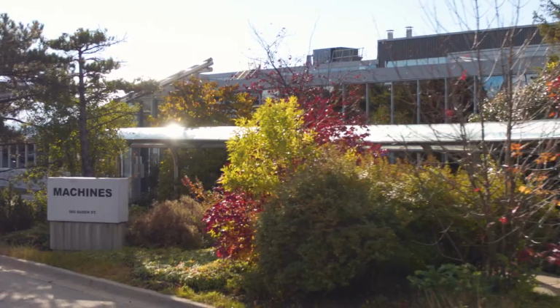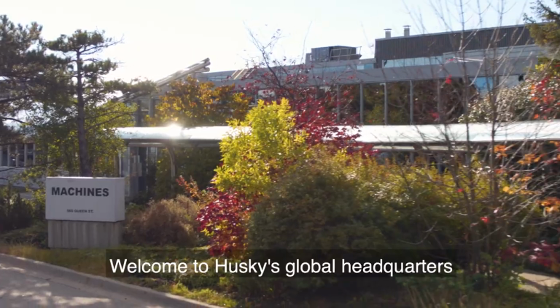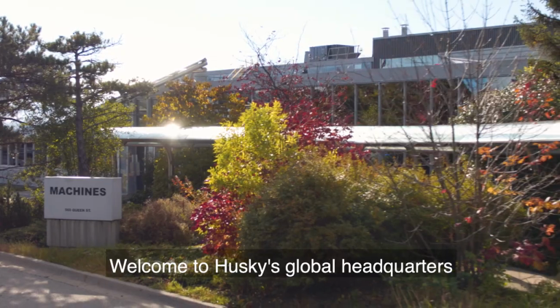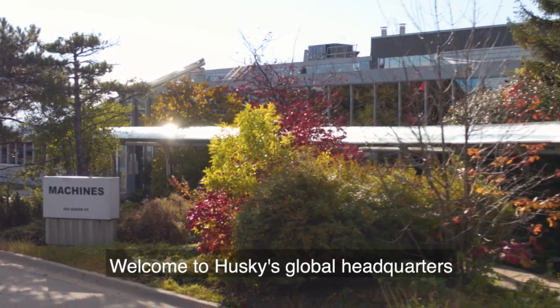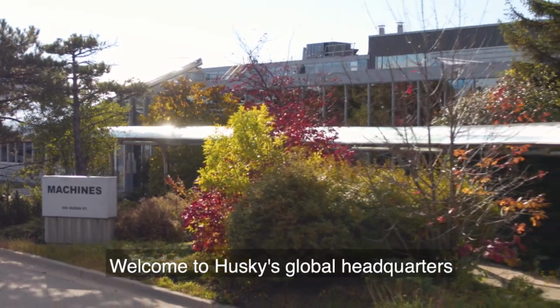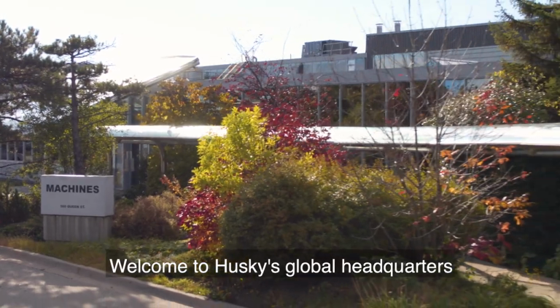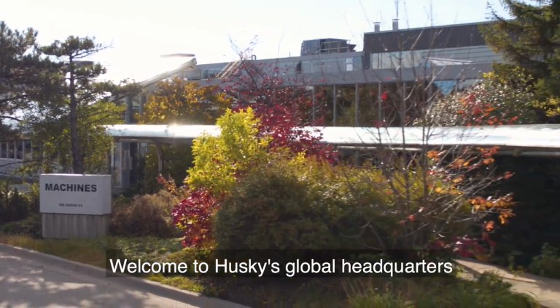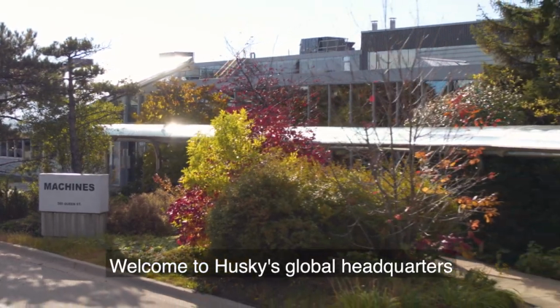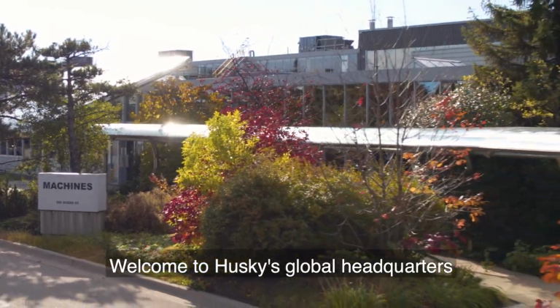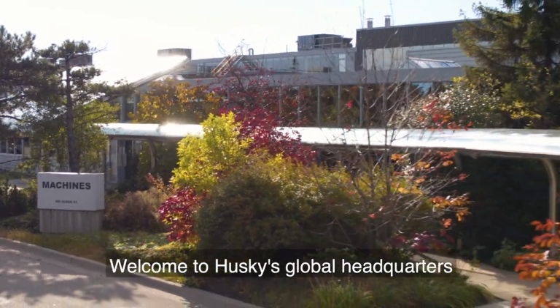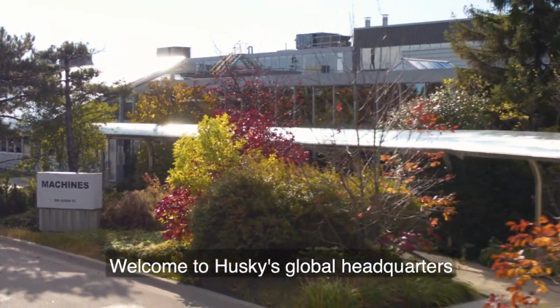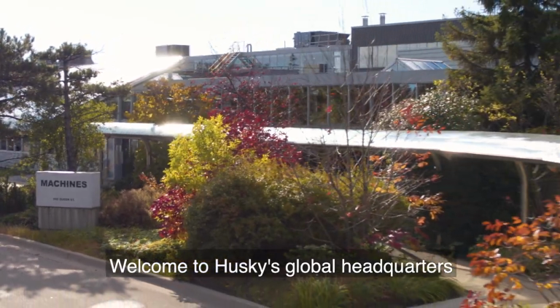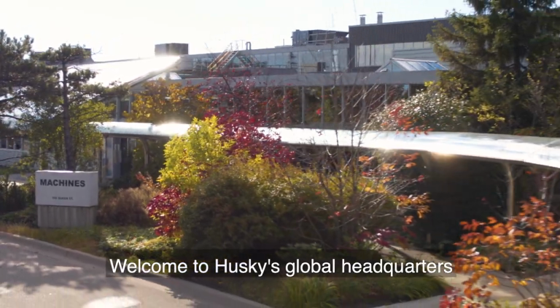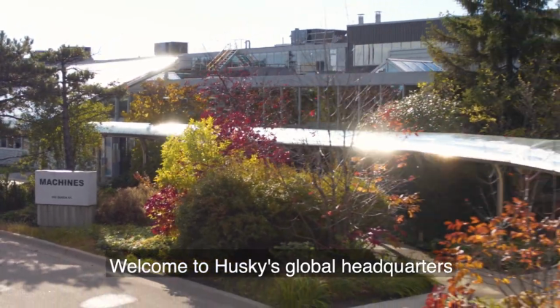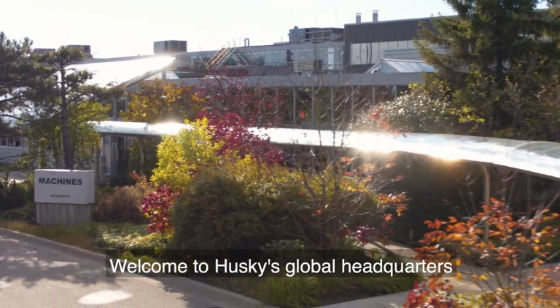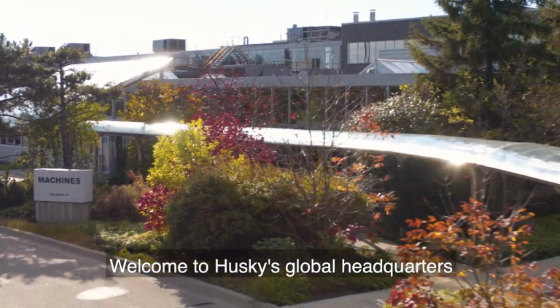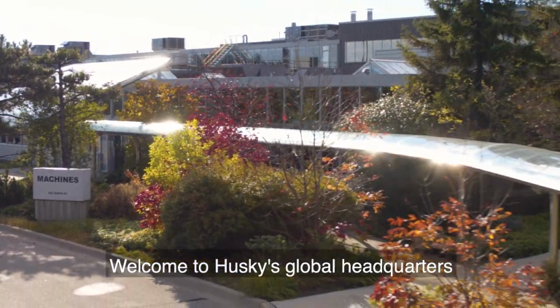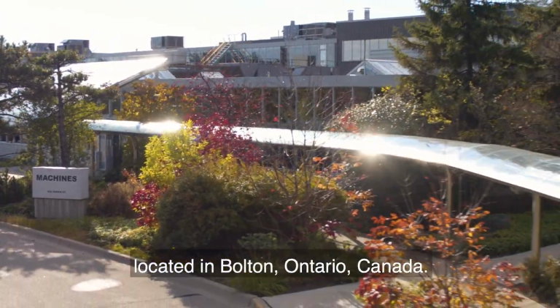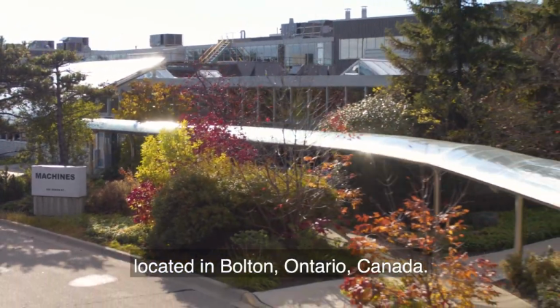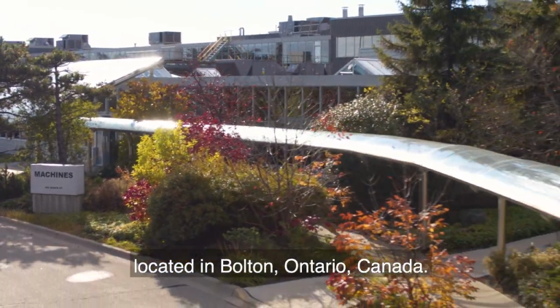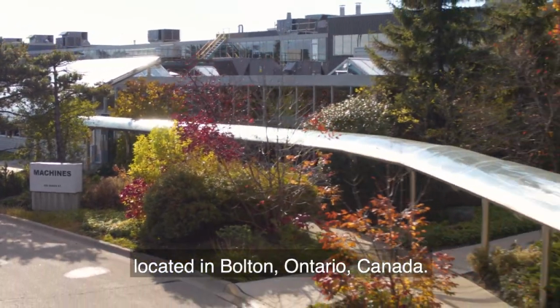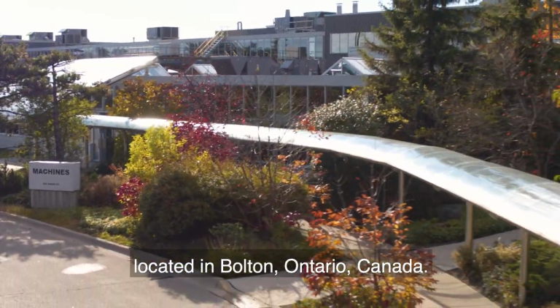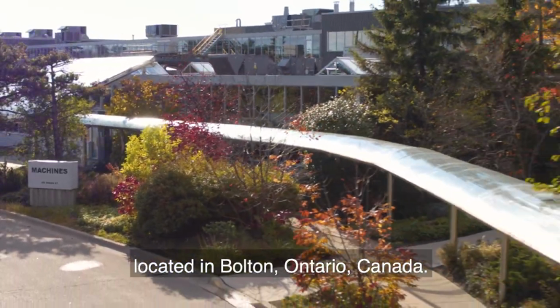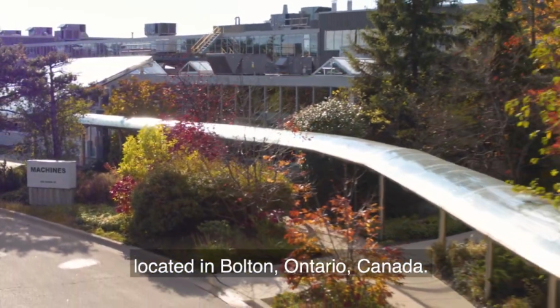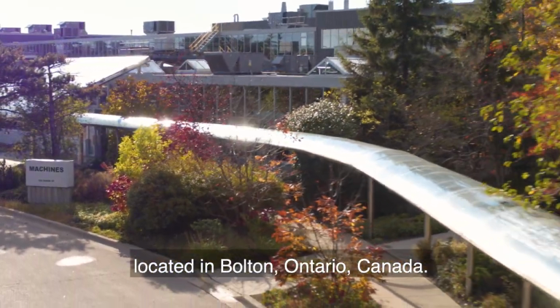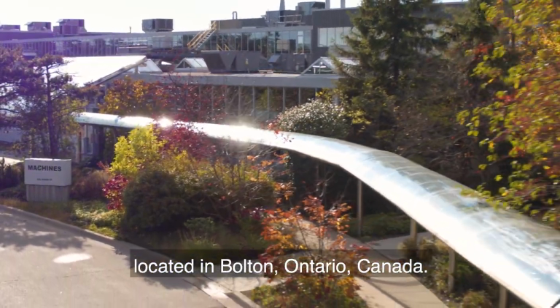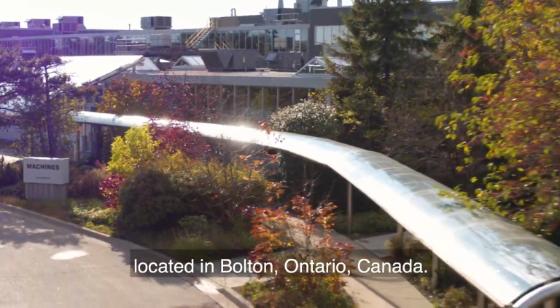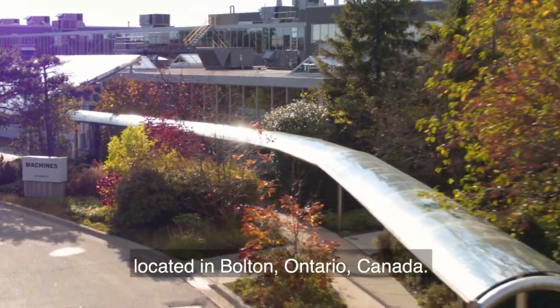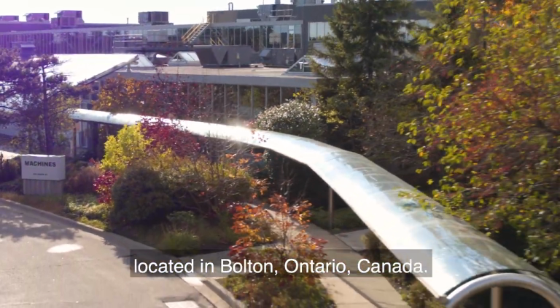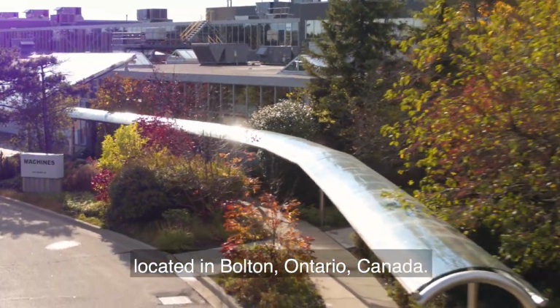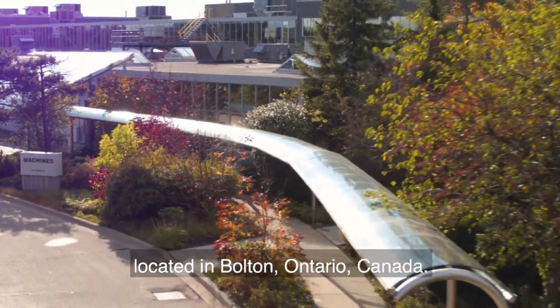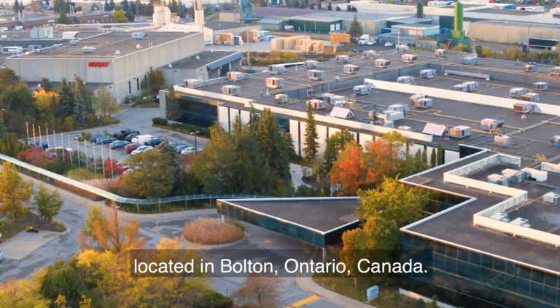Welcome to Husky's Global Headquarters, located in Bolton, Ontario, Canada.